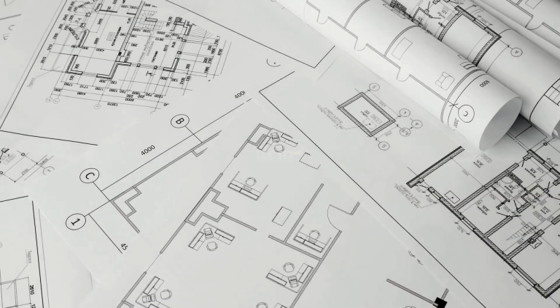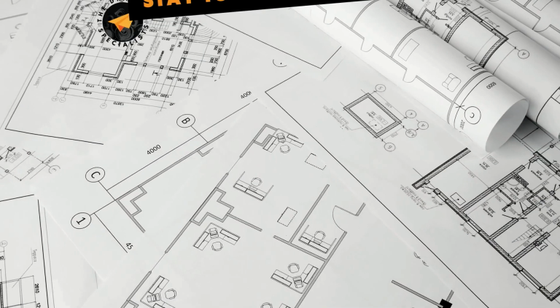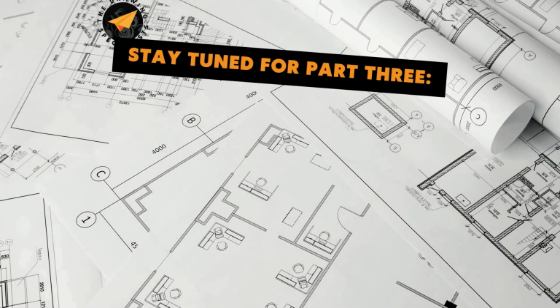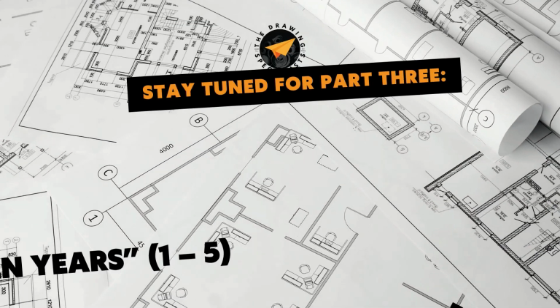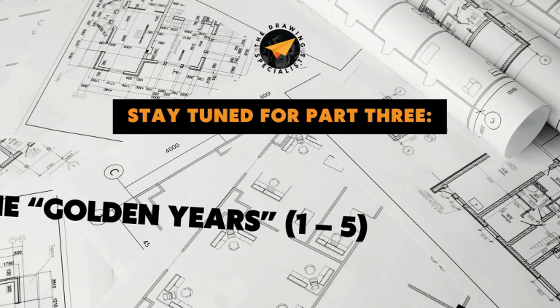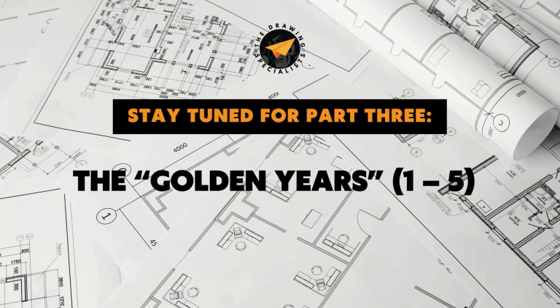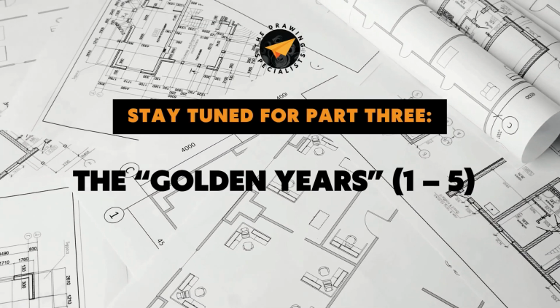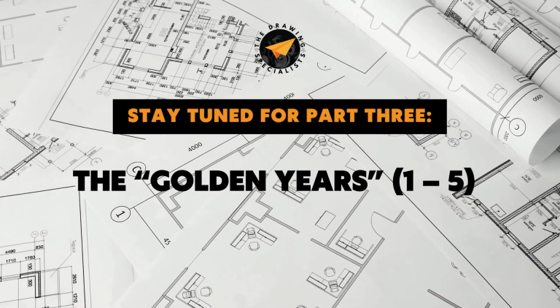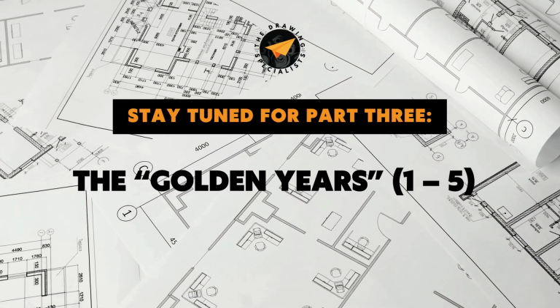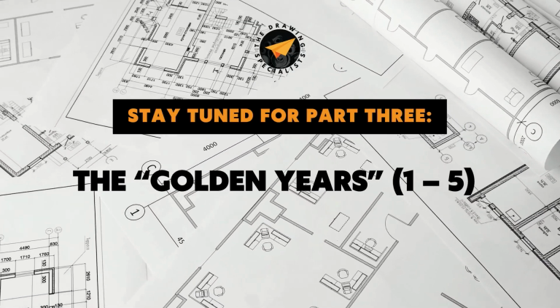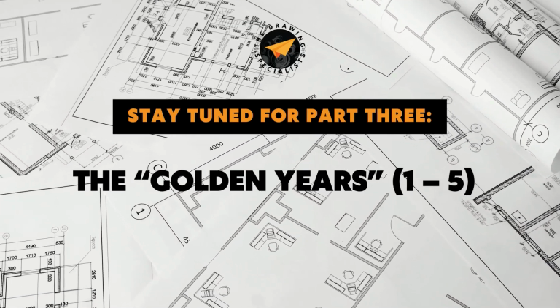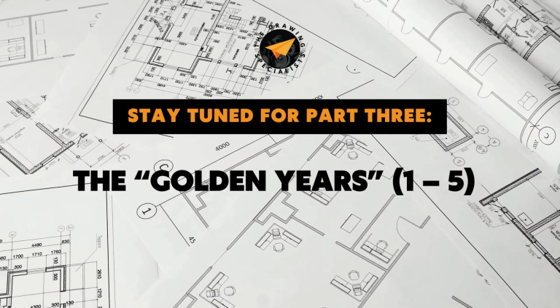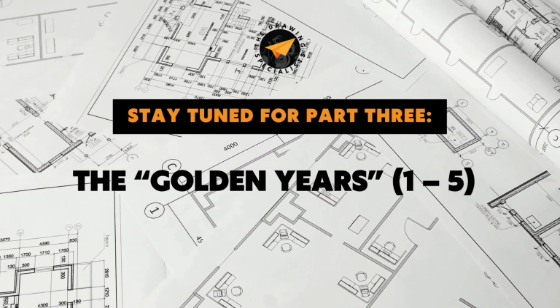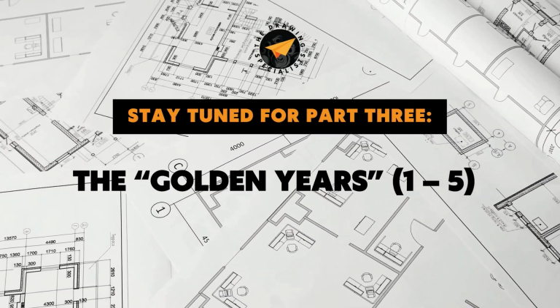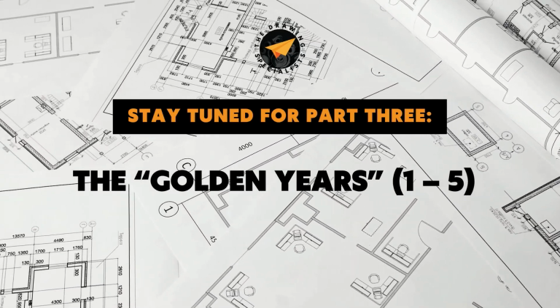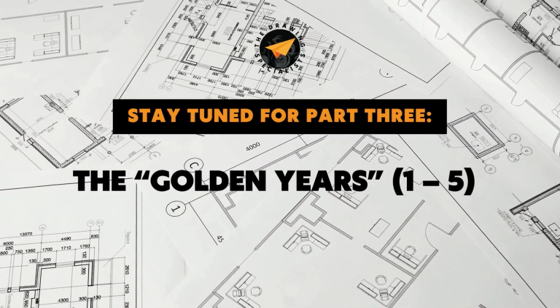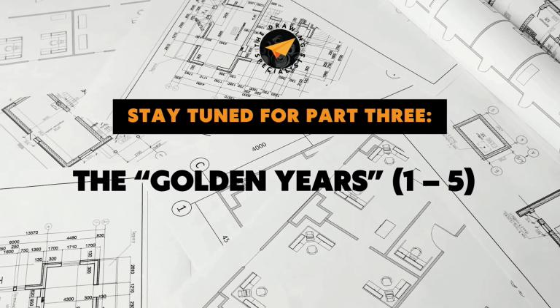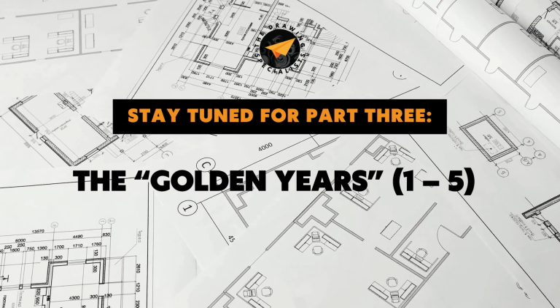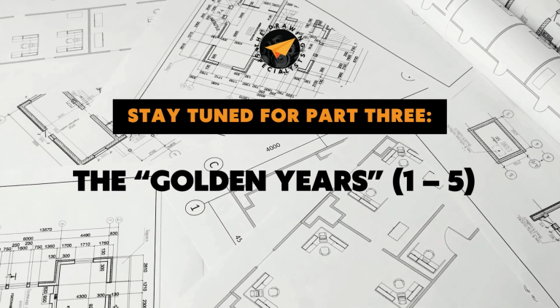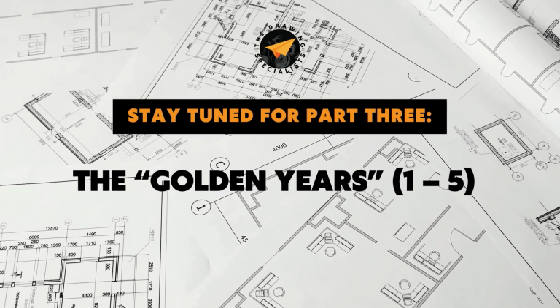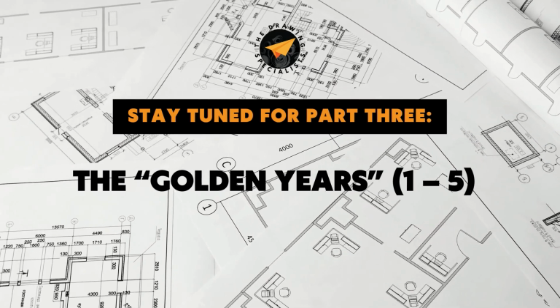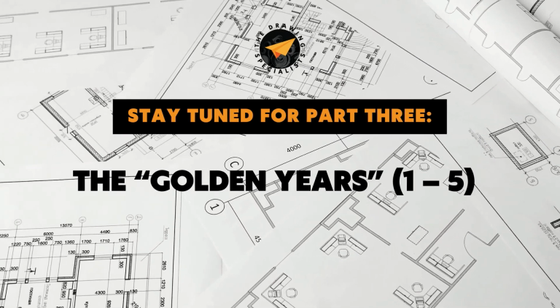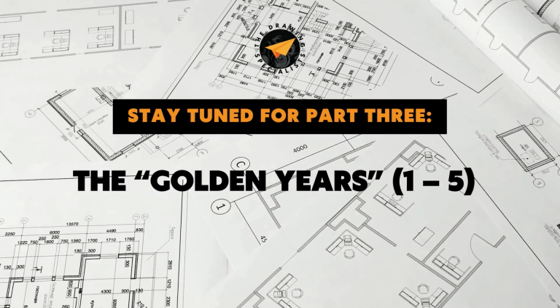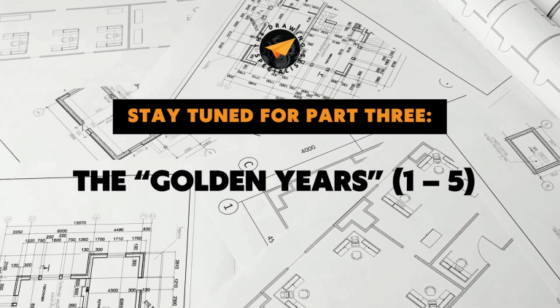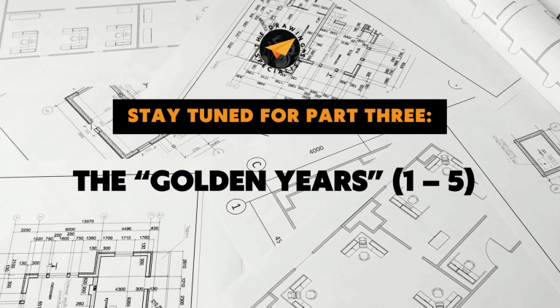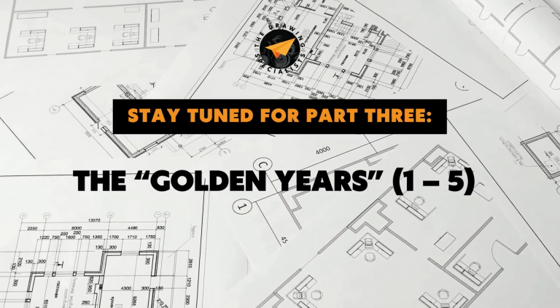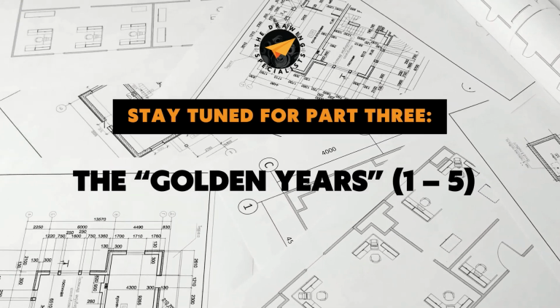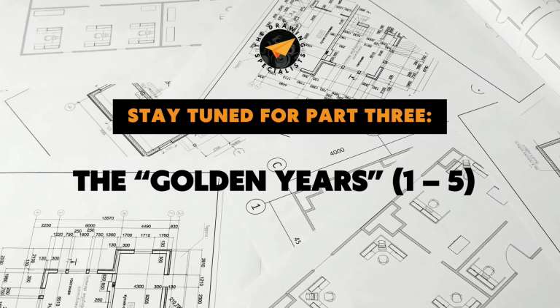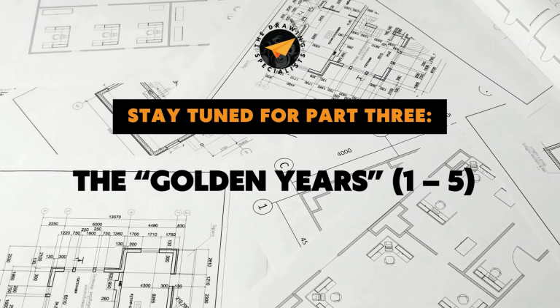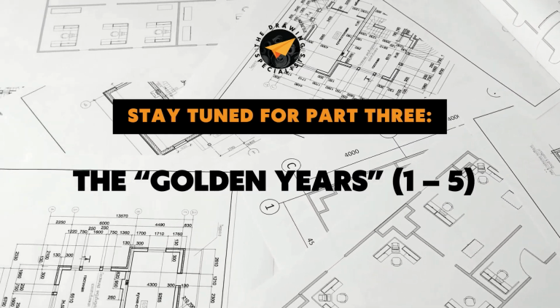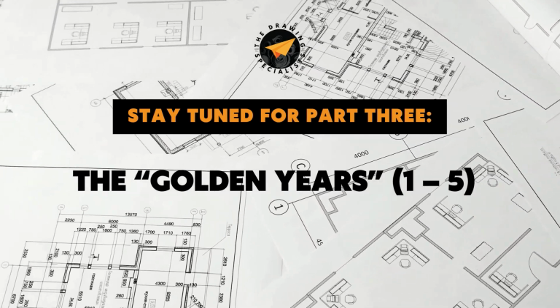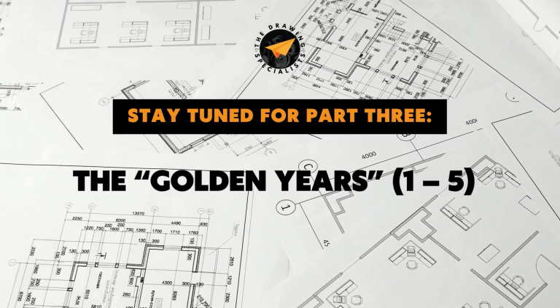Stay tuned for part three, The Golden Years, to find out what the next three to five years of your drawing's lives could have in store.